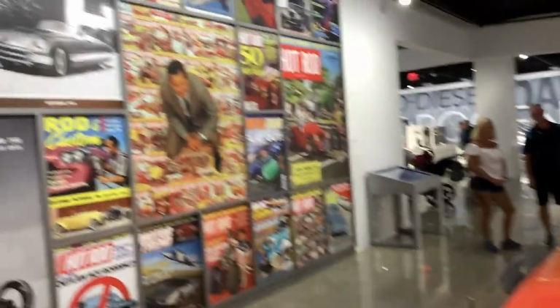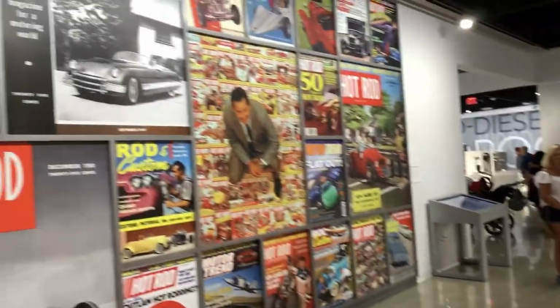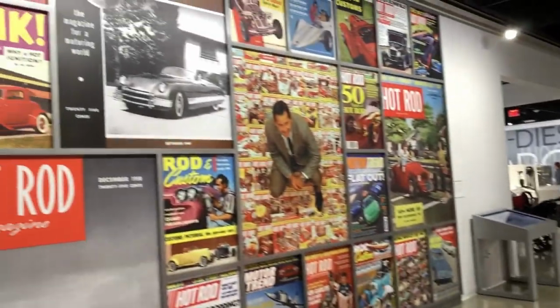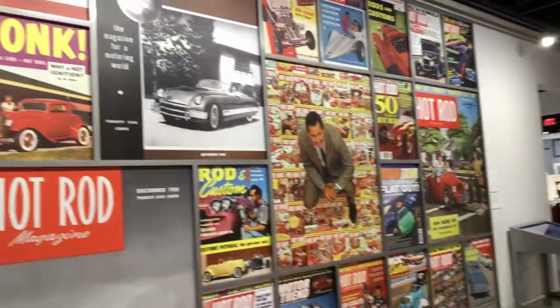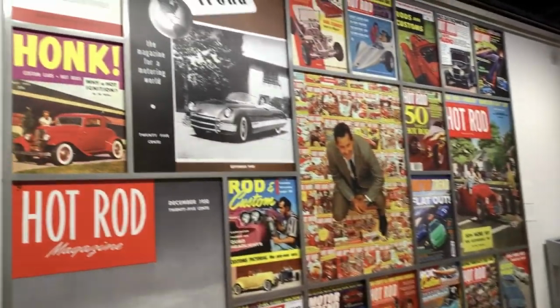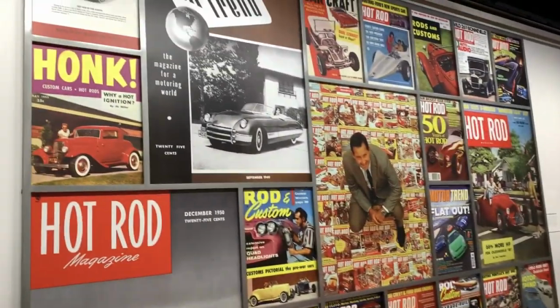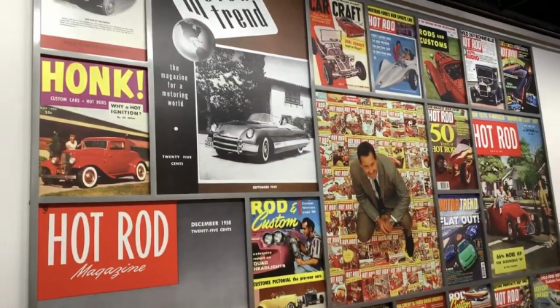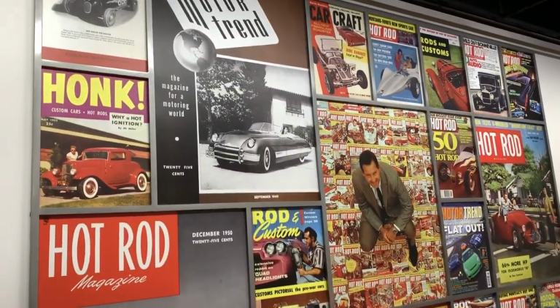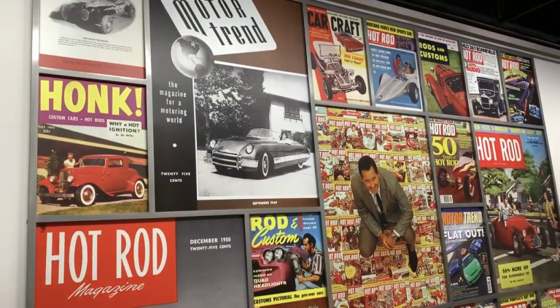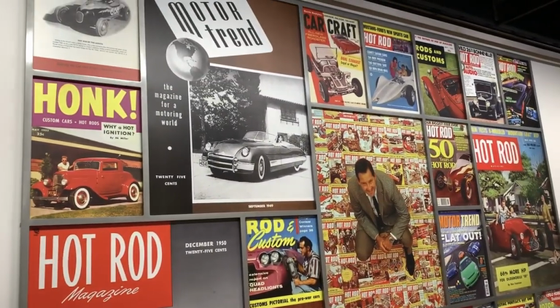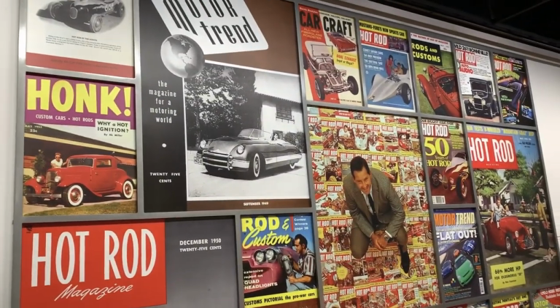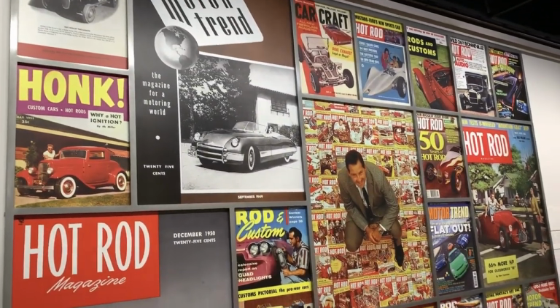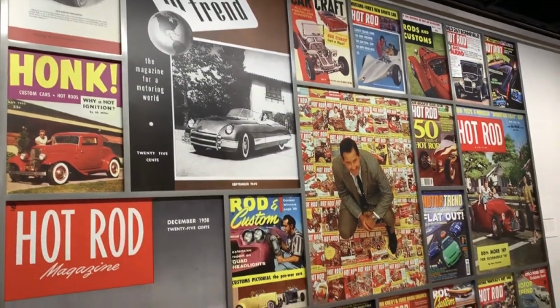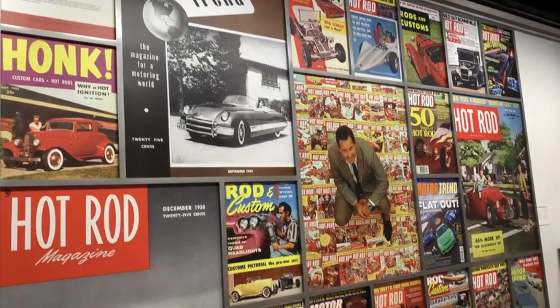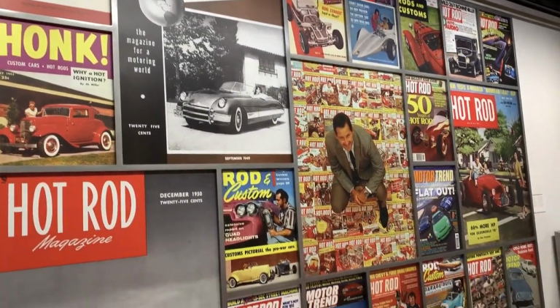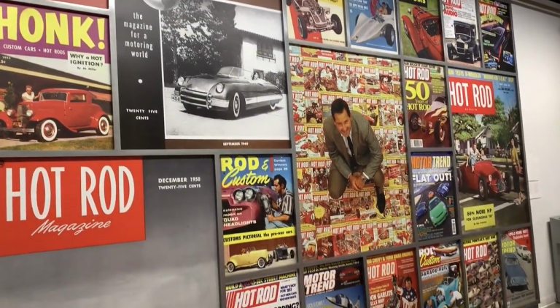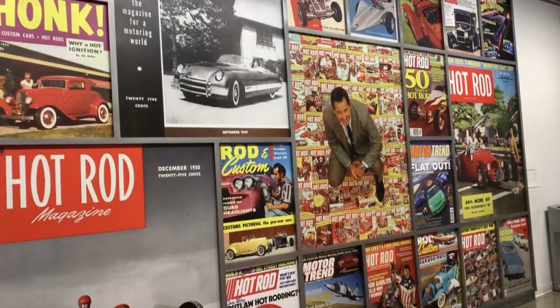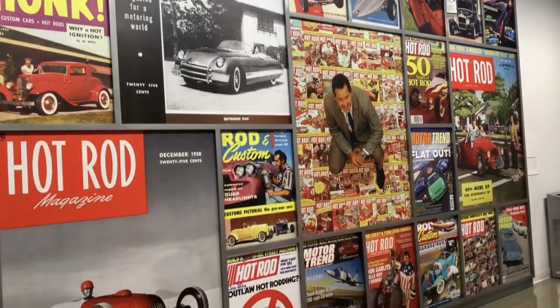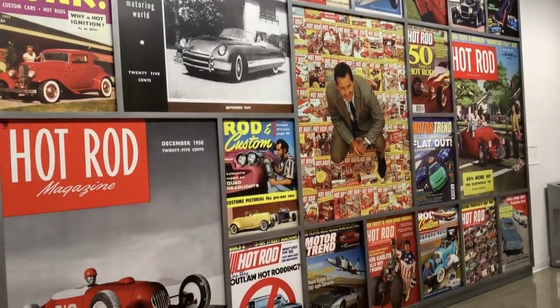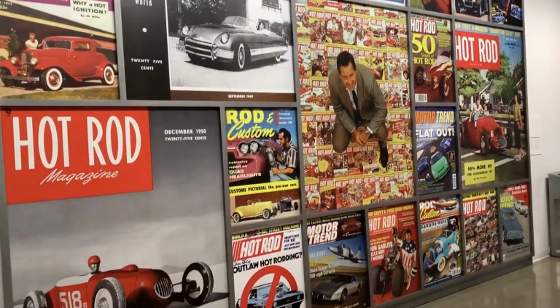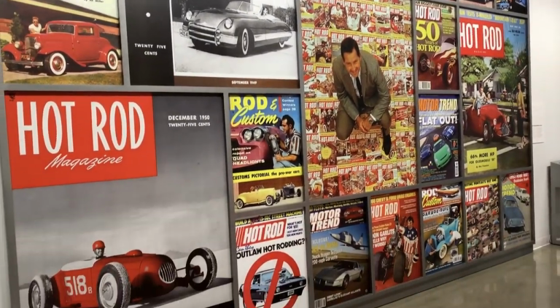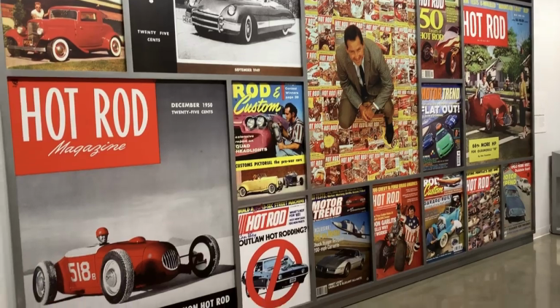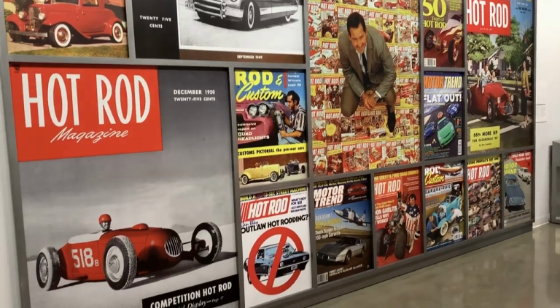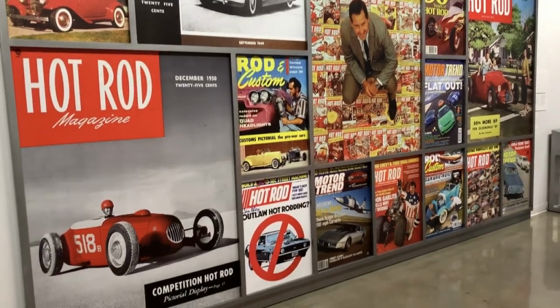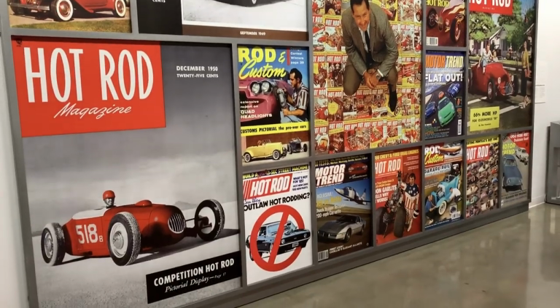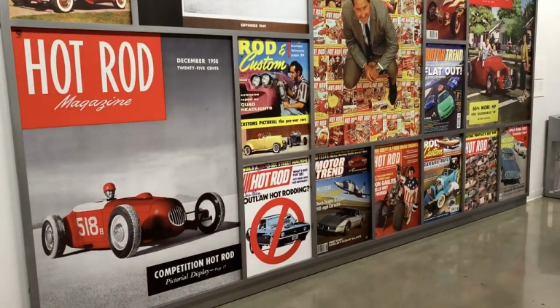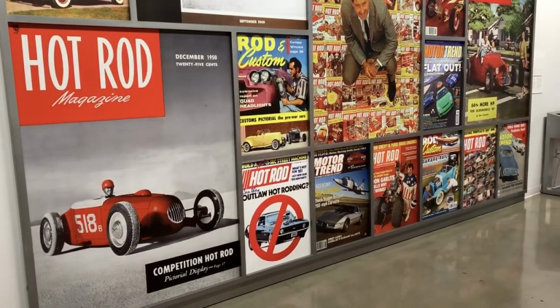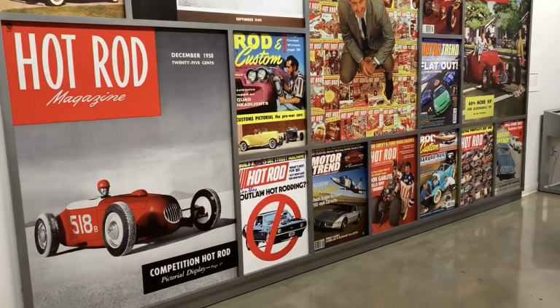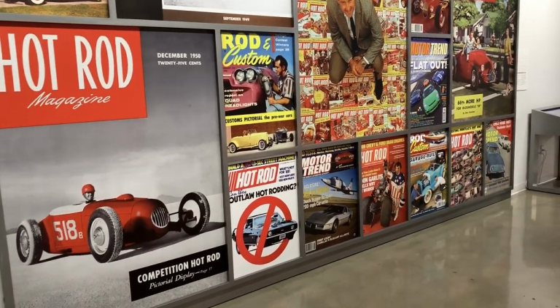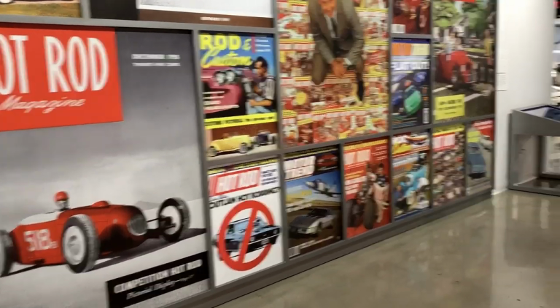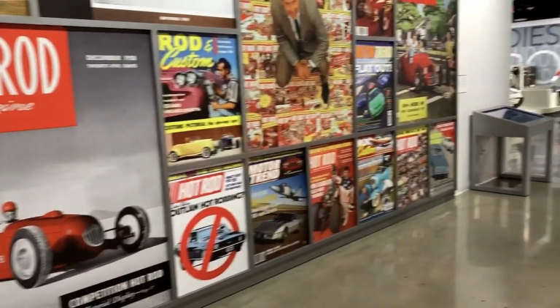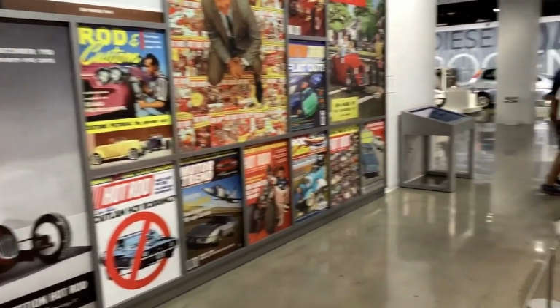Look at all the old Hot Rod magazine covers. Really cool.